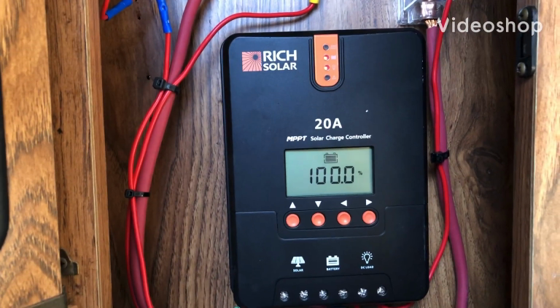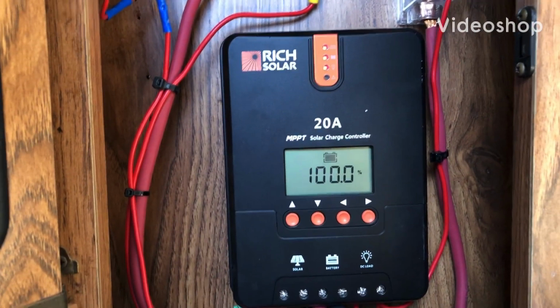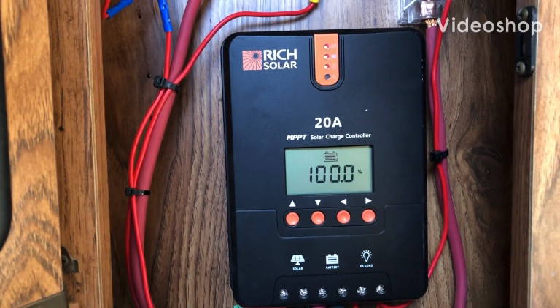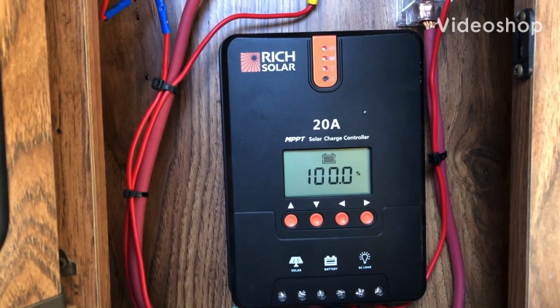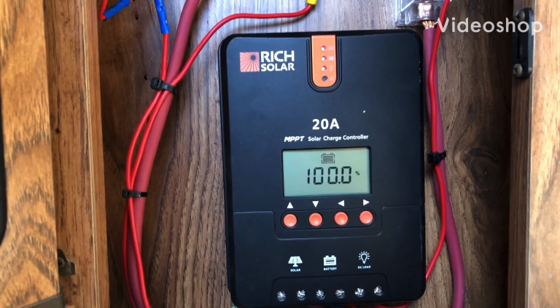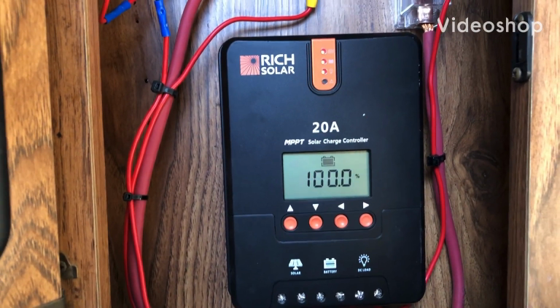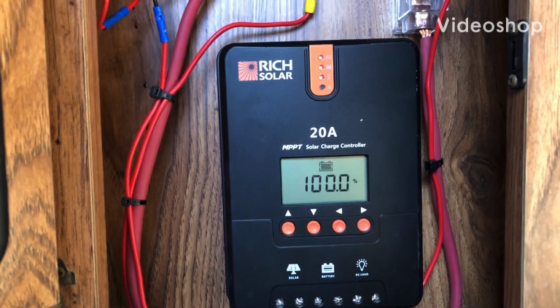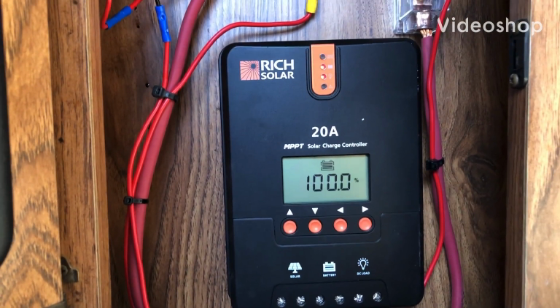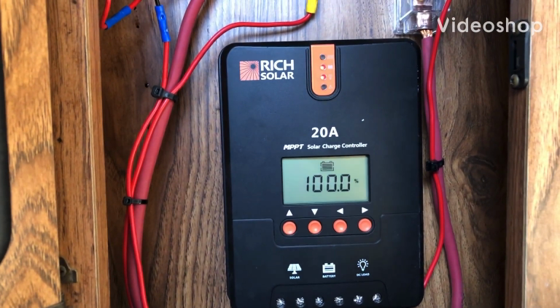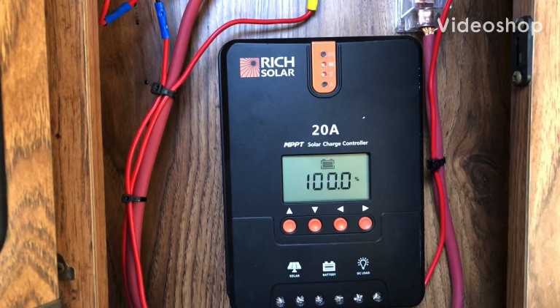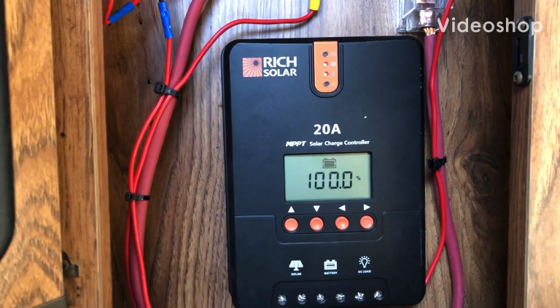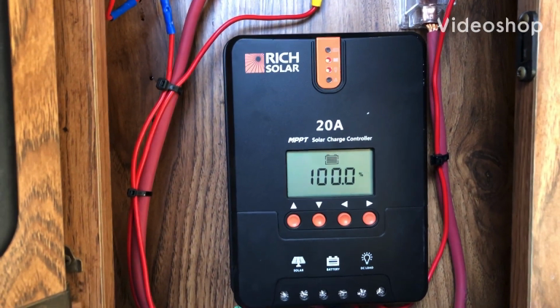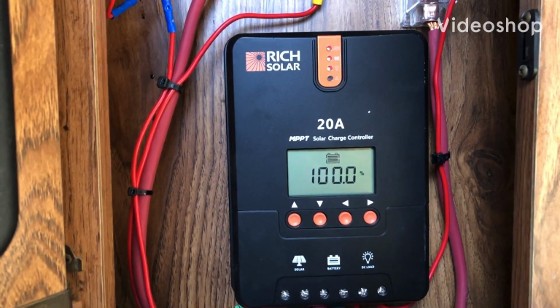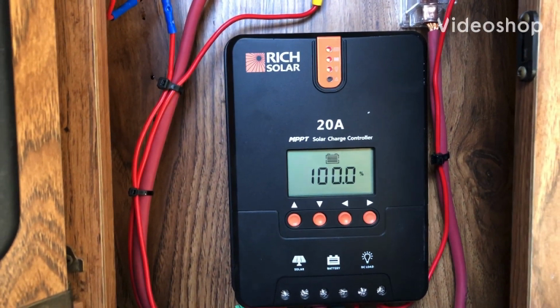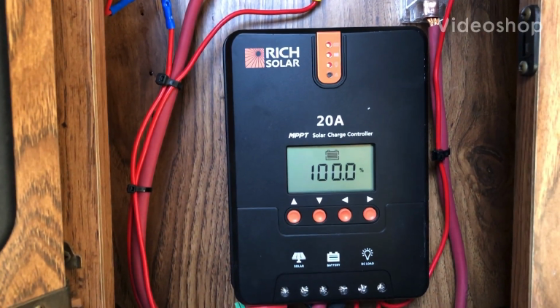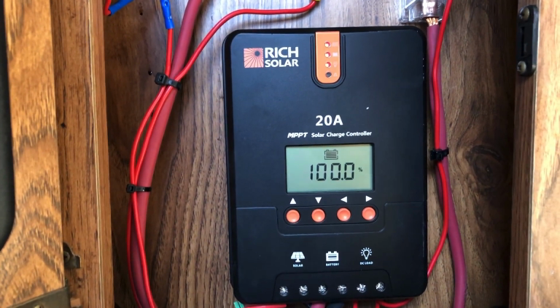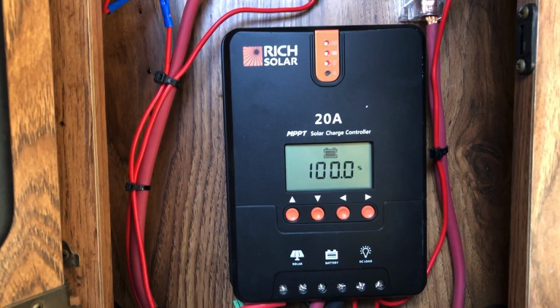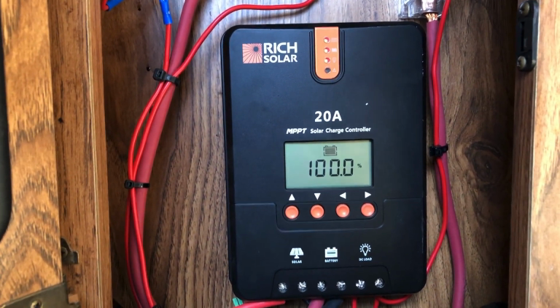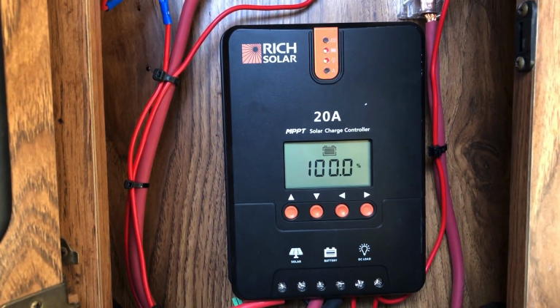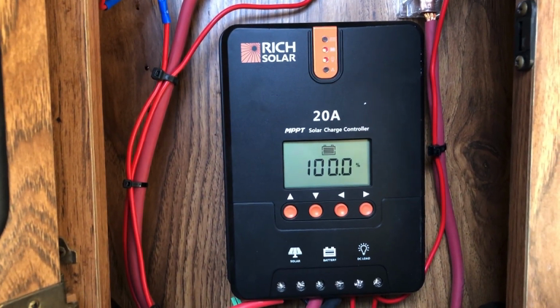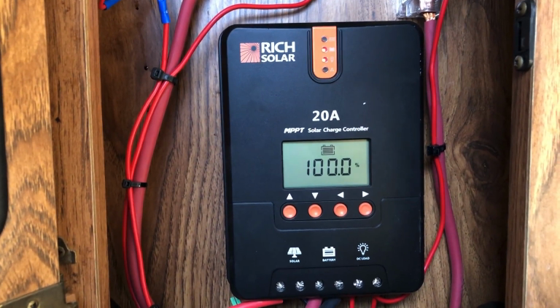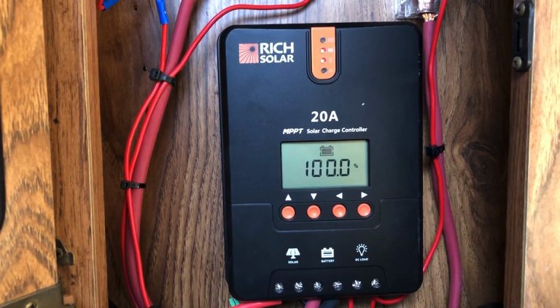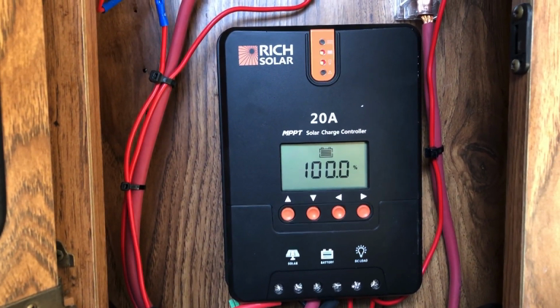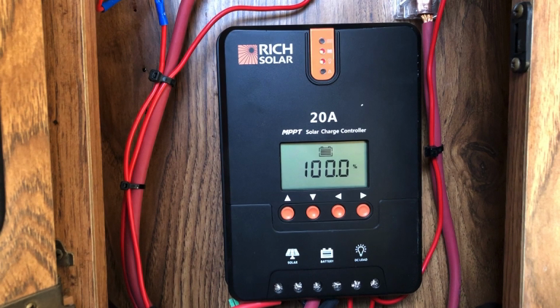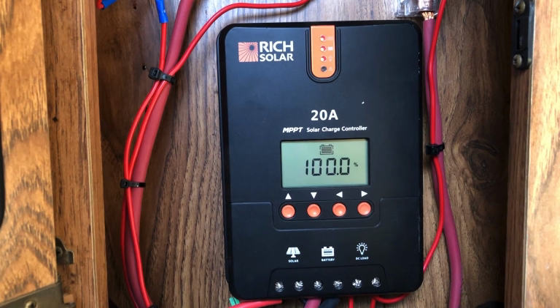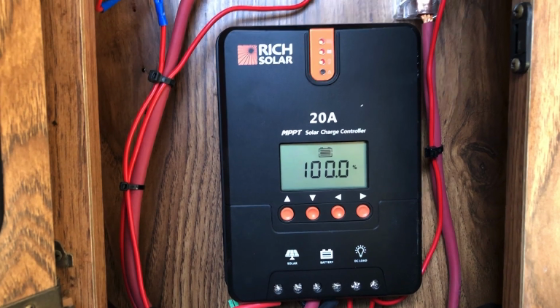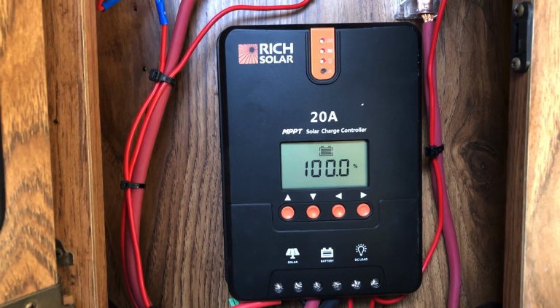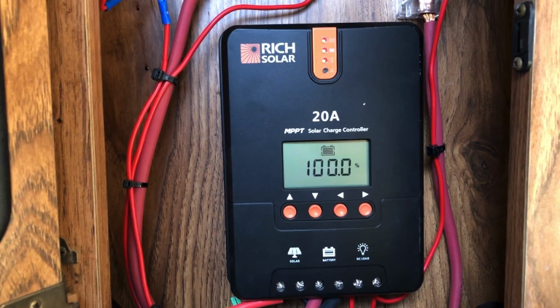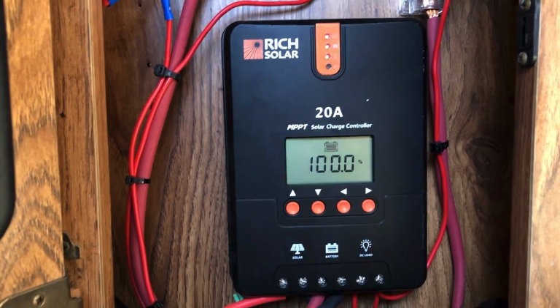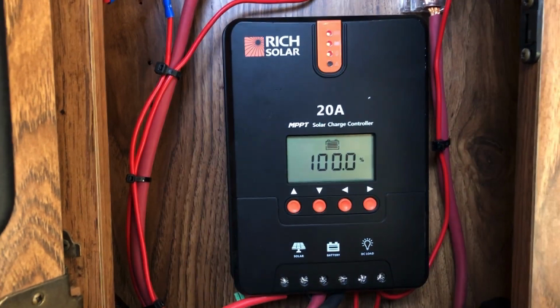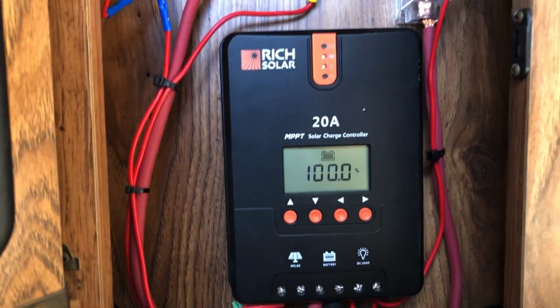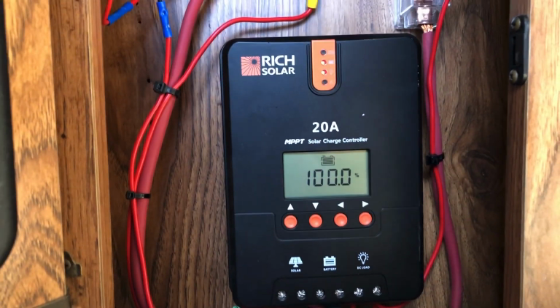Good morning. Just want to take a few minutes and show you my internal solar setup.